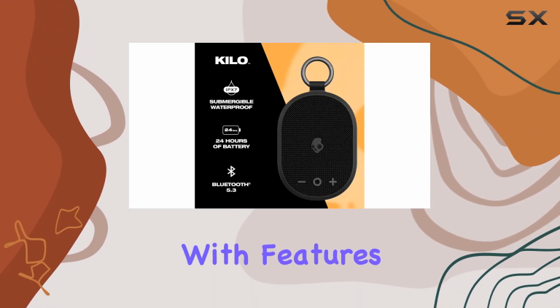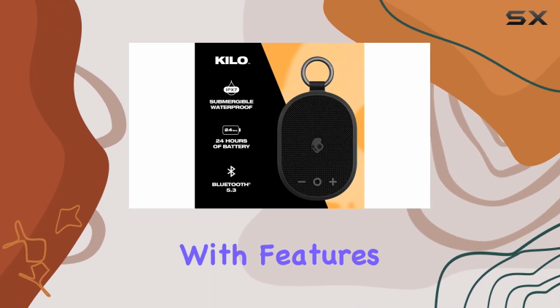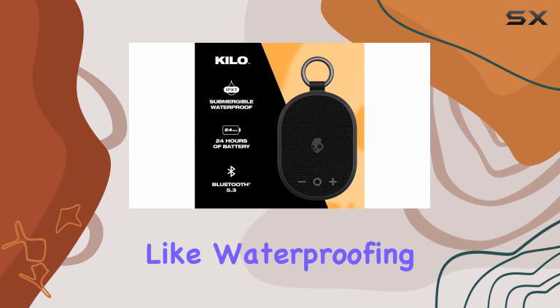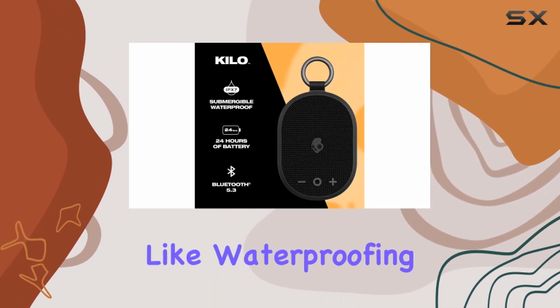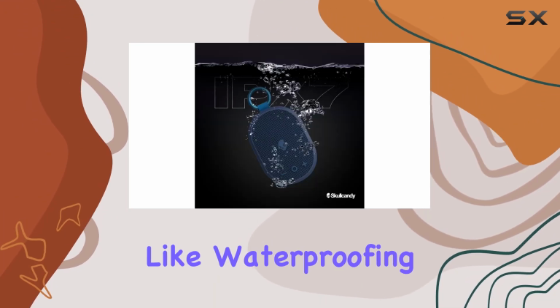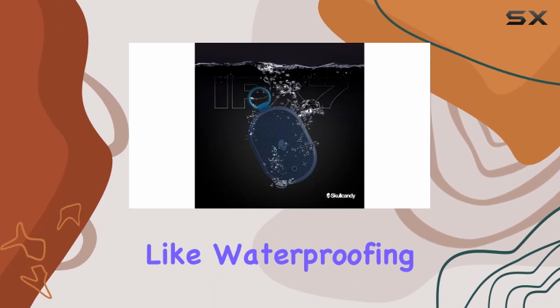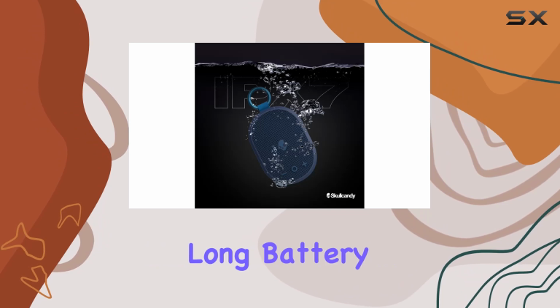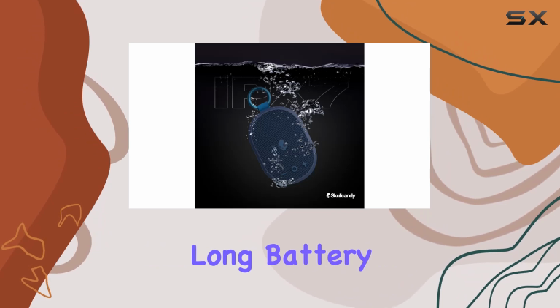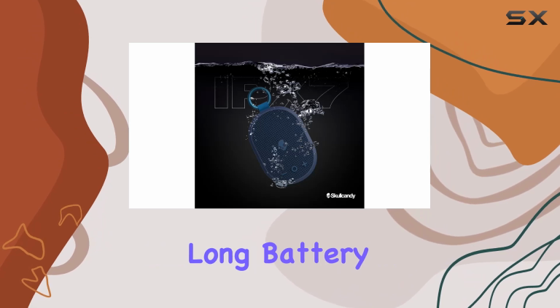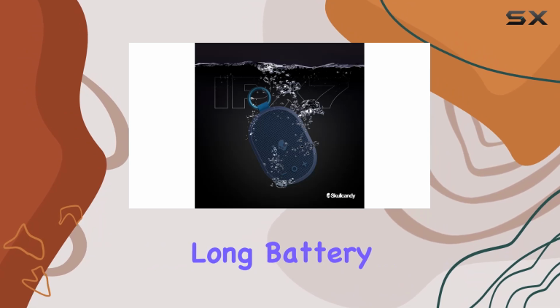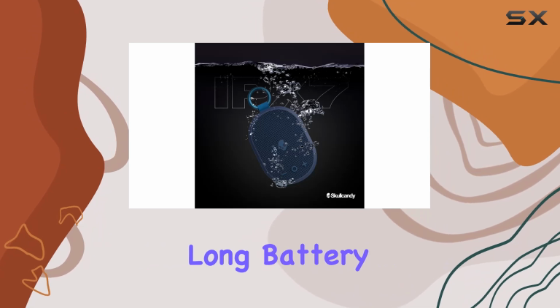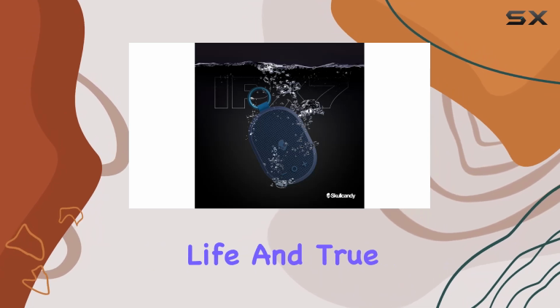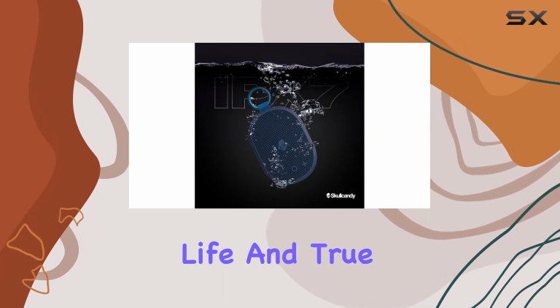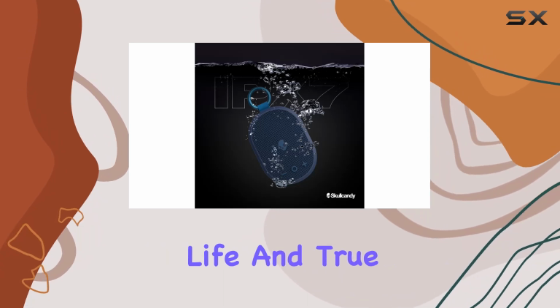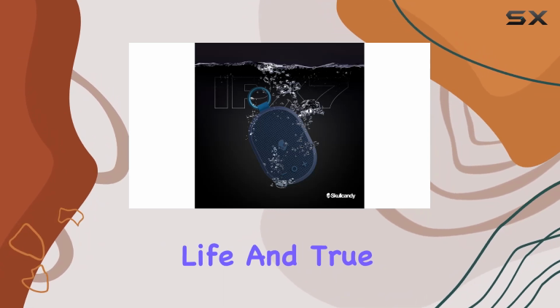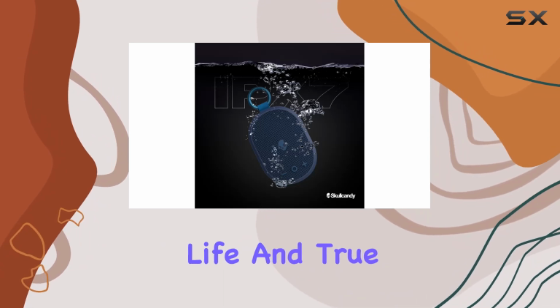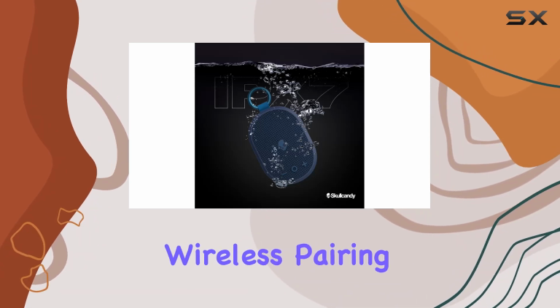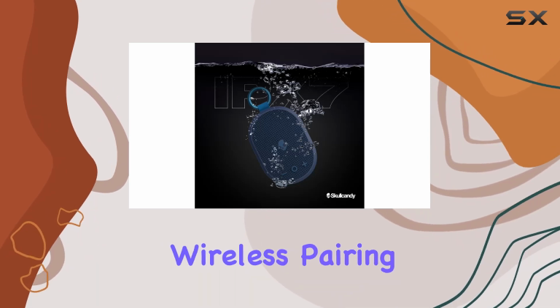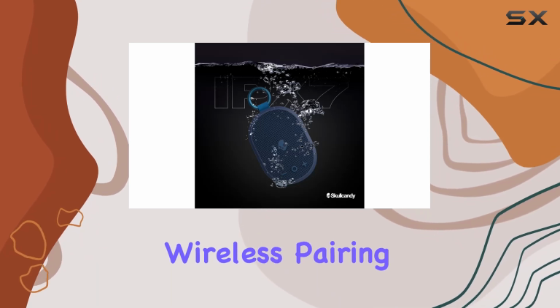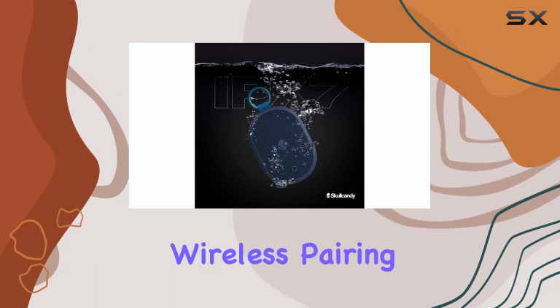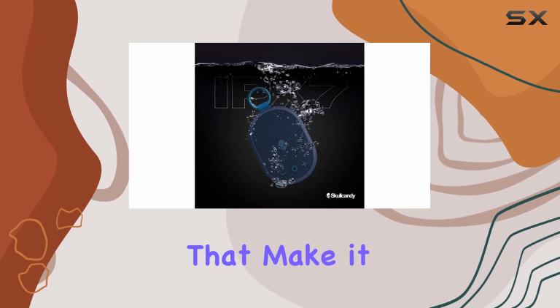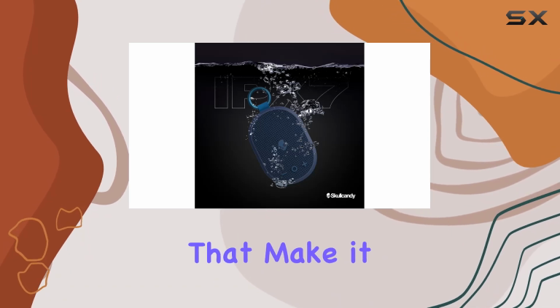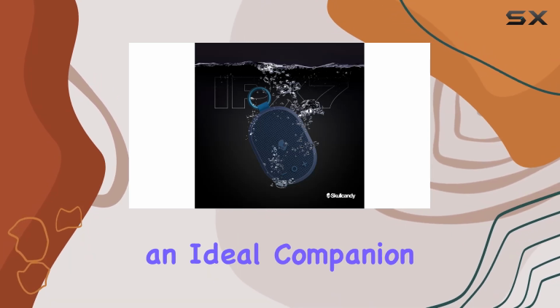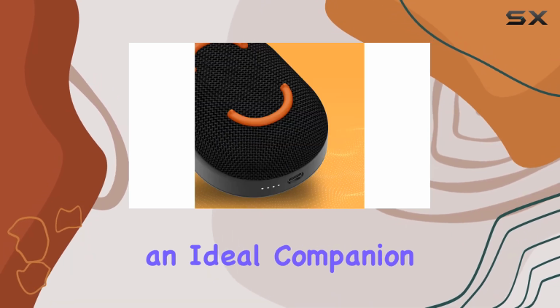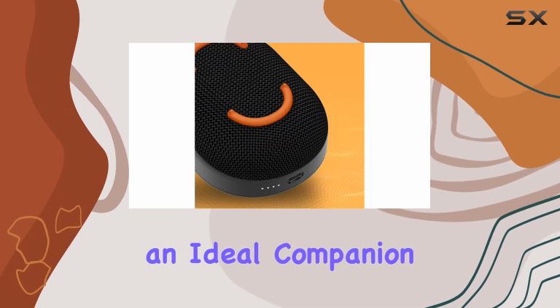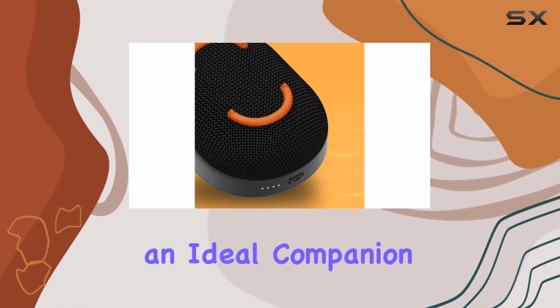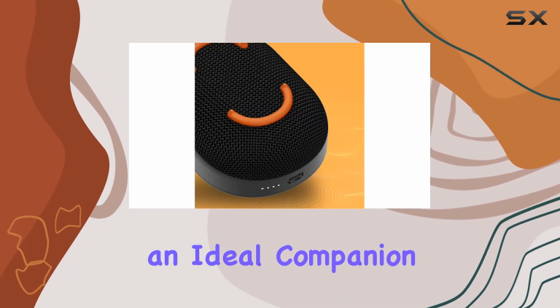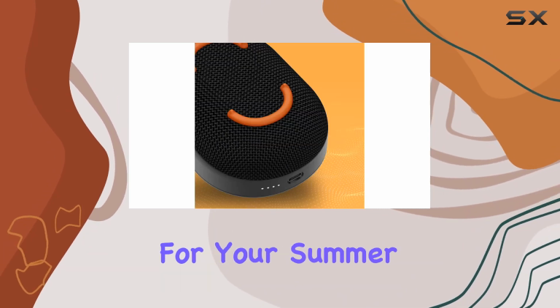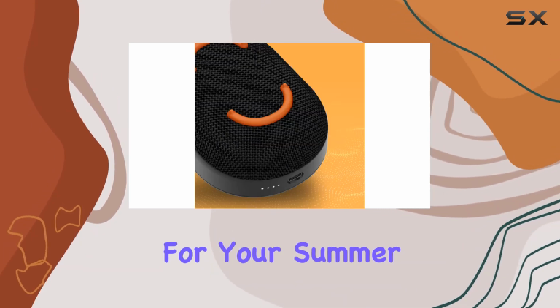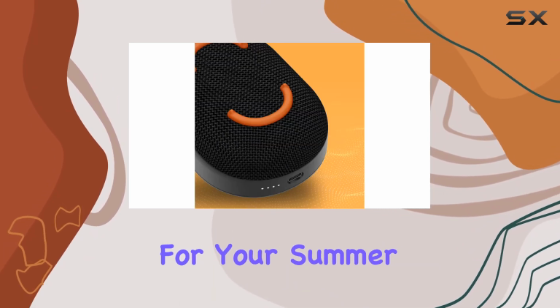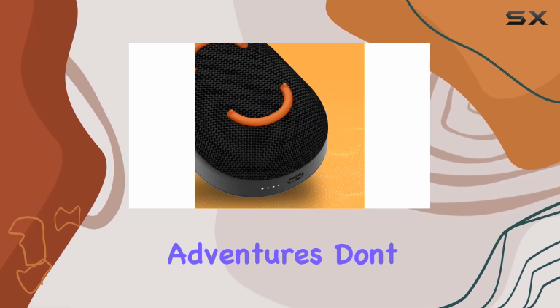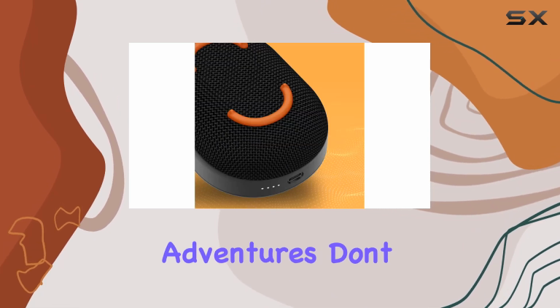In conclusion, the Skullcandy Kilo wireless Bluetooth speaker is a compact powerhouse. With features like waterproofing, long battery life, and true wireless pairing, it makes an ideal companion for your summer adventures.